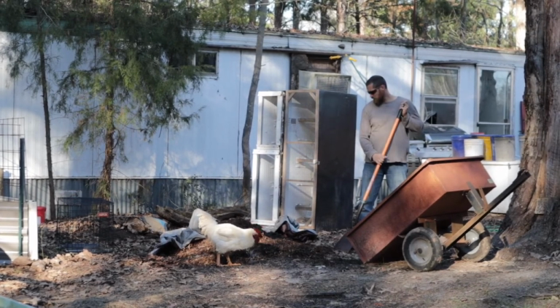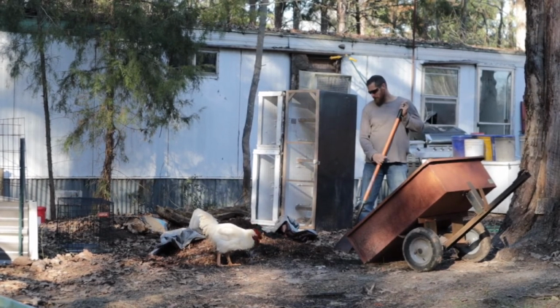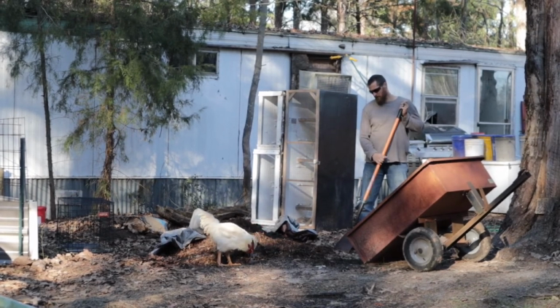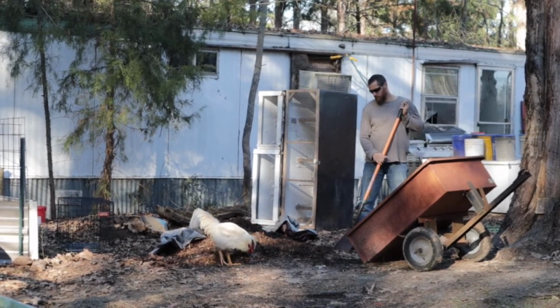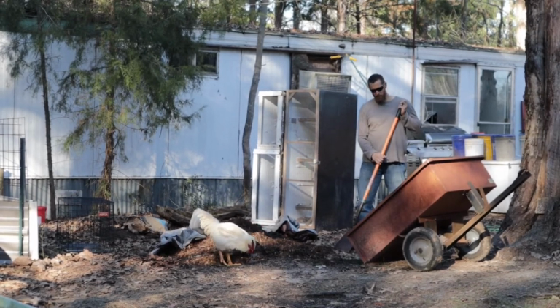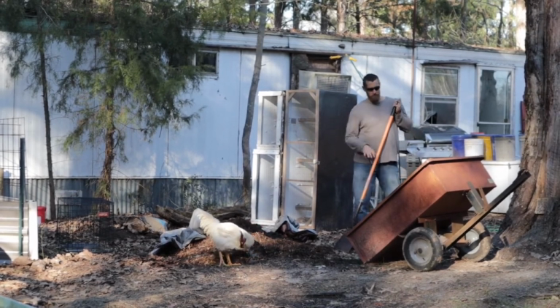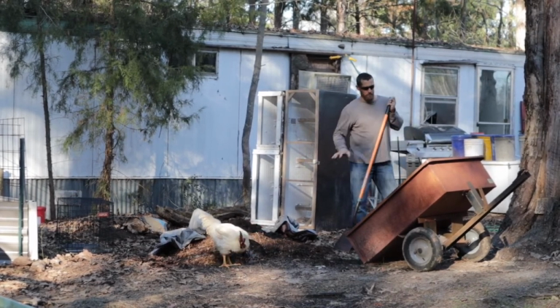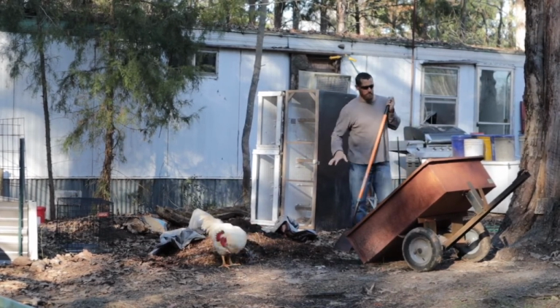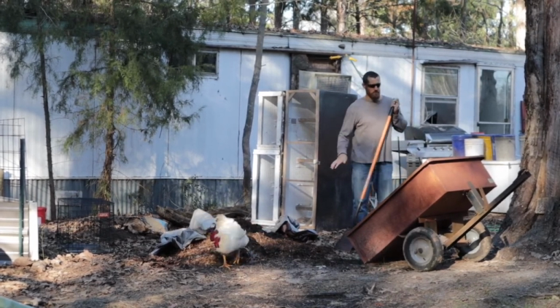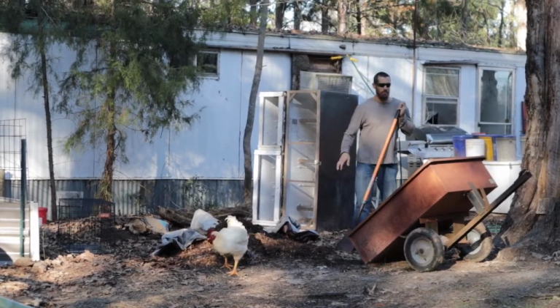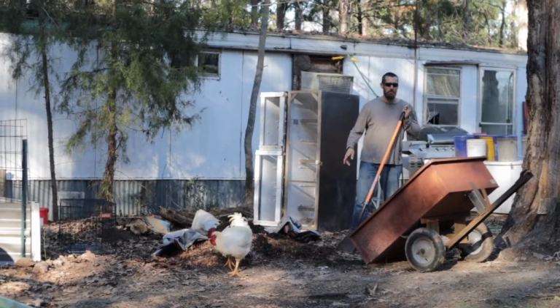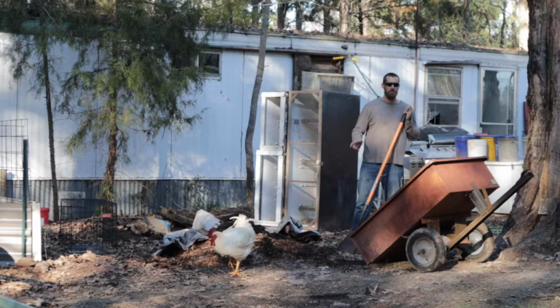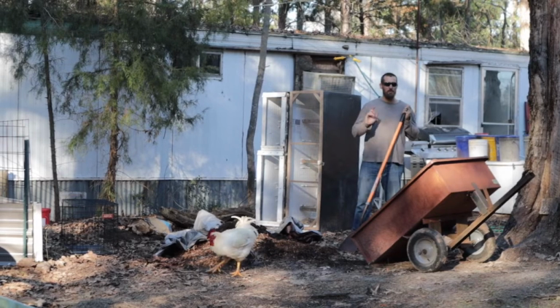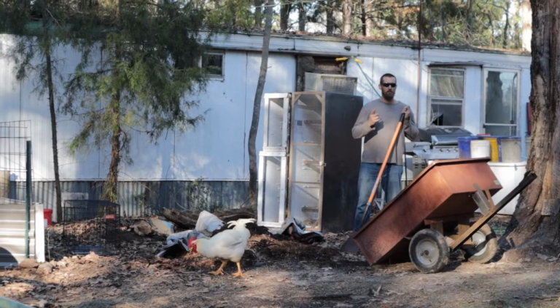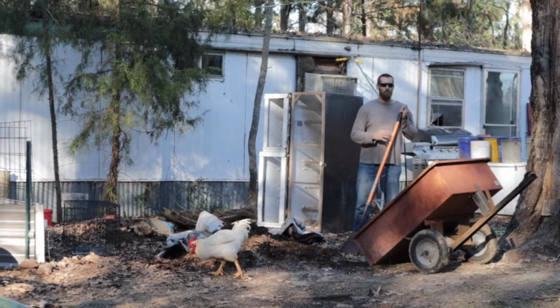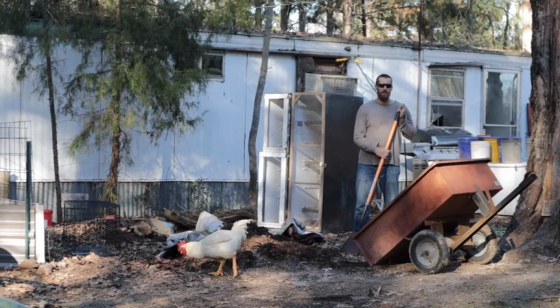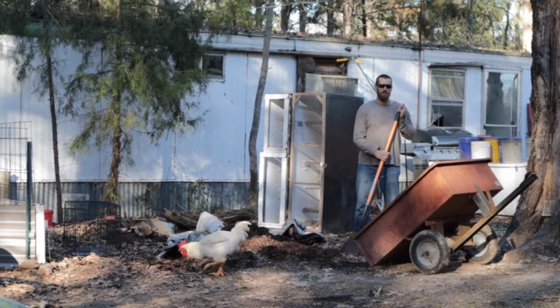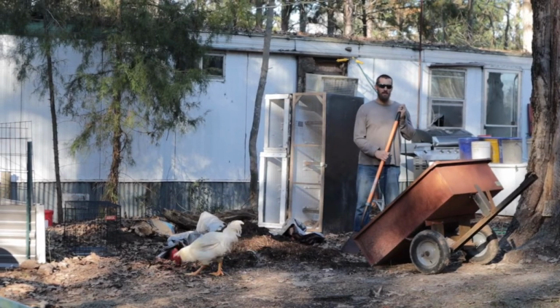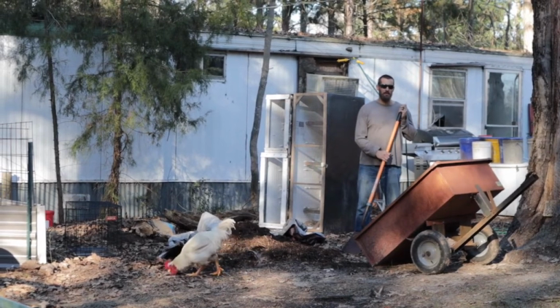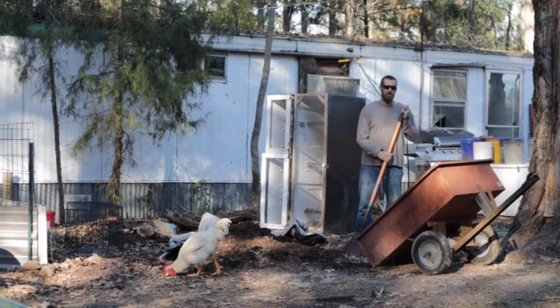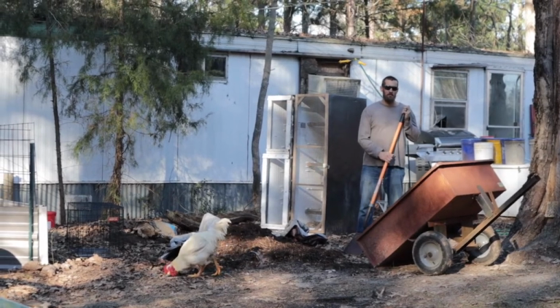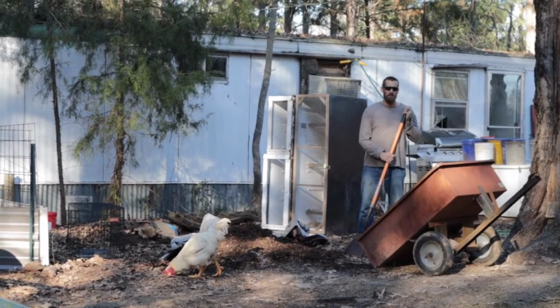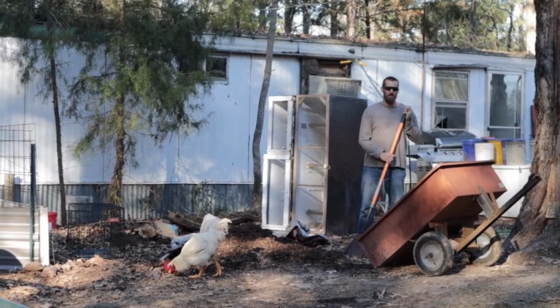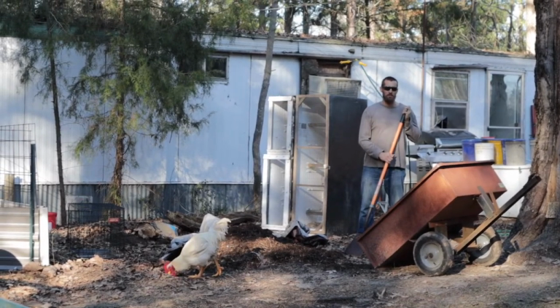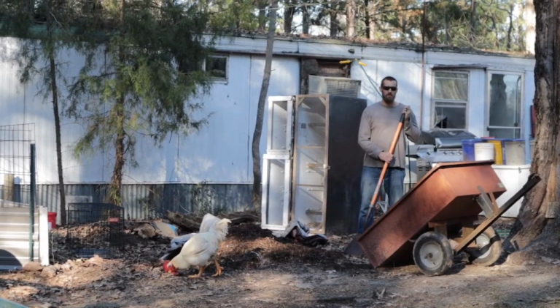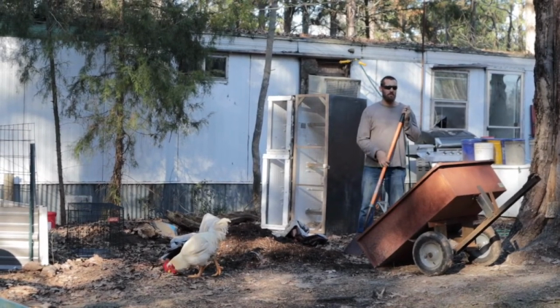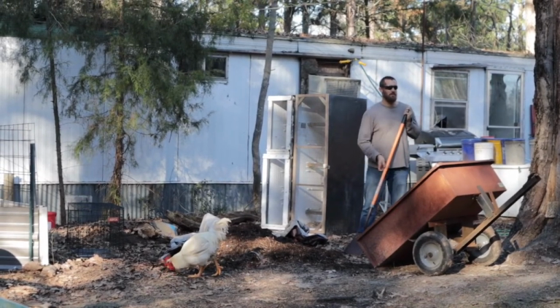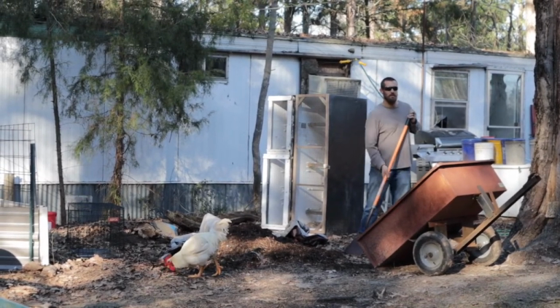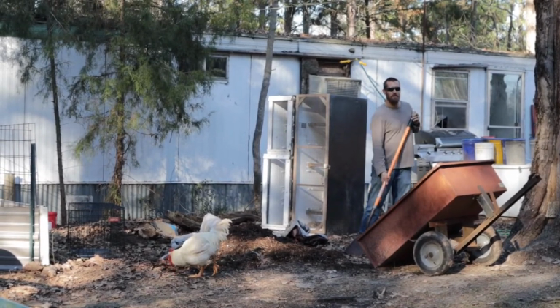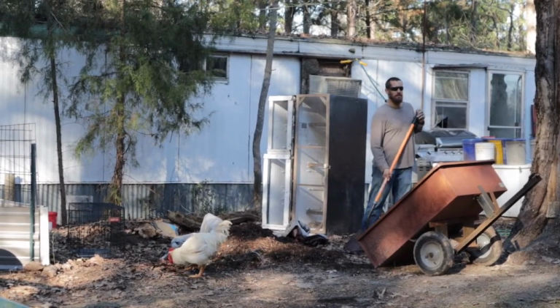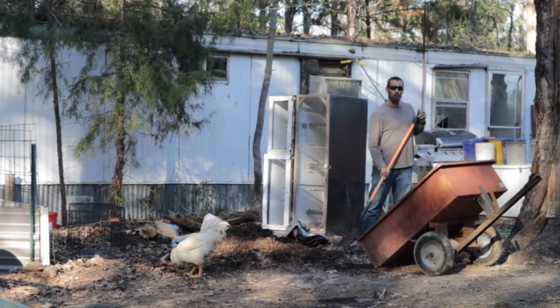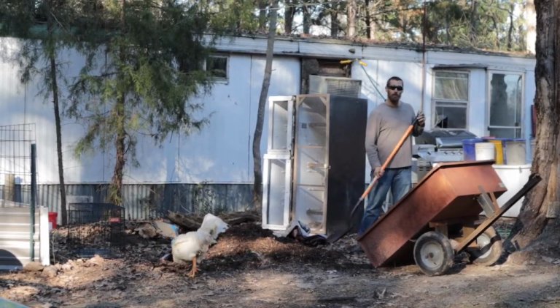It looks beautiful. We're going to use this compost. We're going to plant 10 mayhaw trees in the woods.